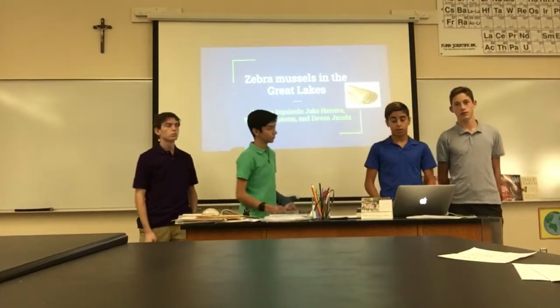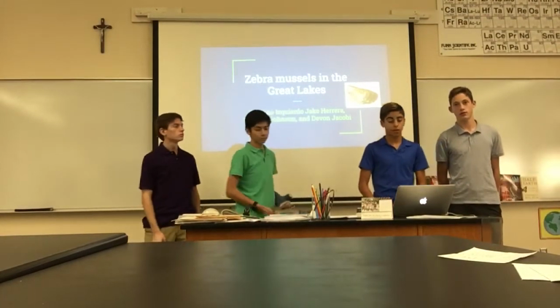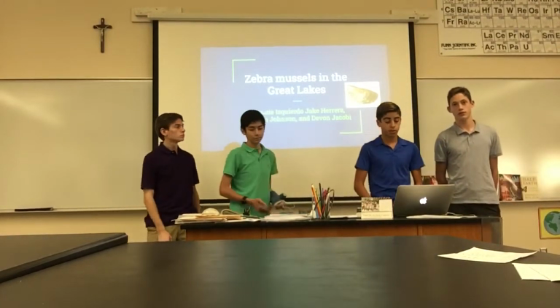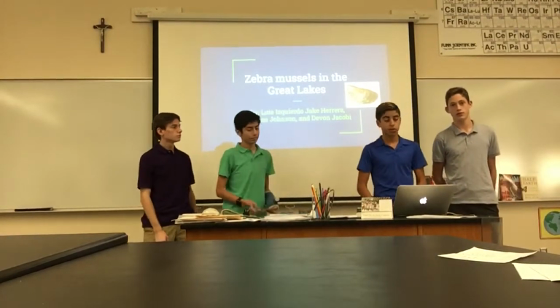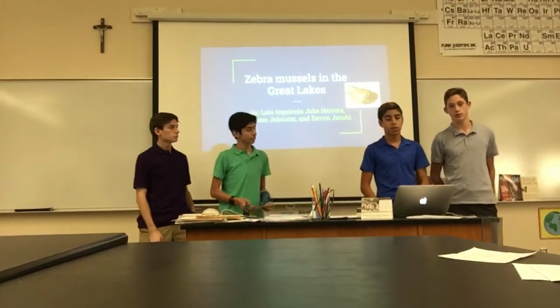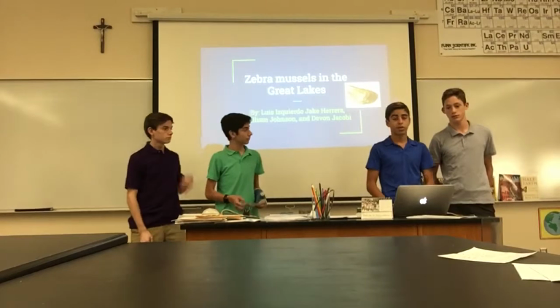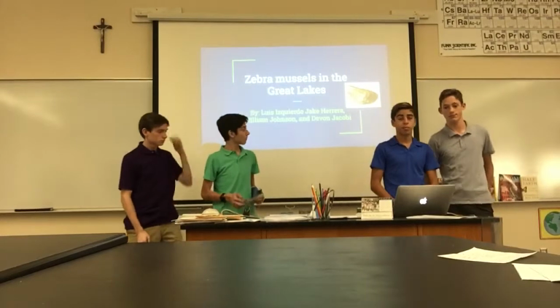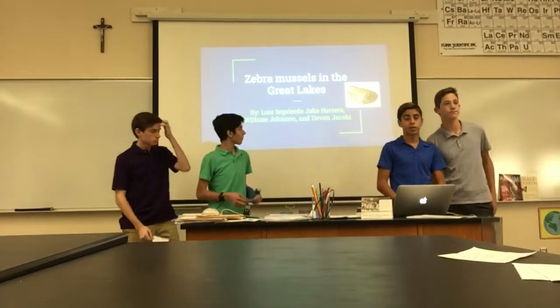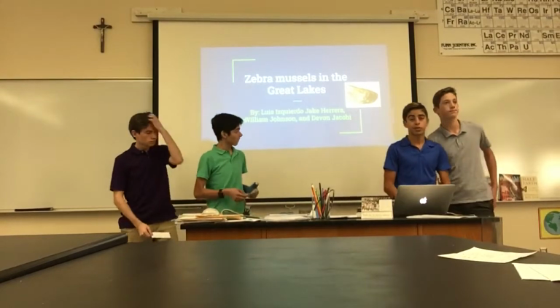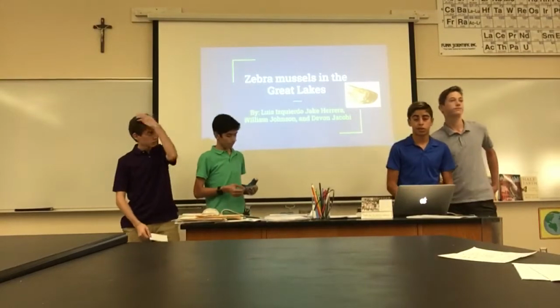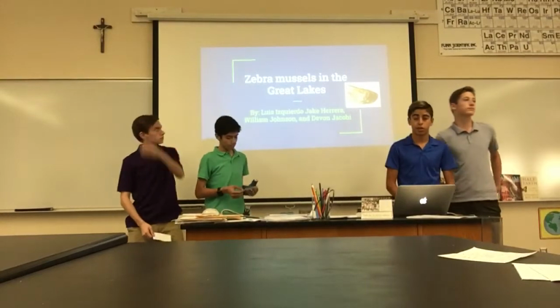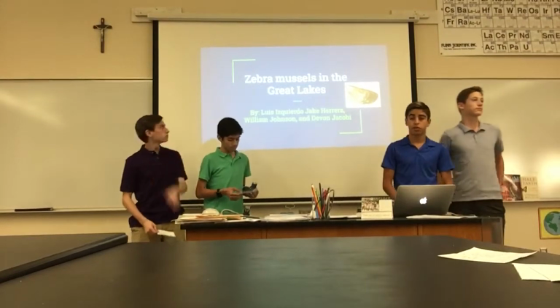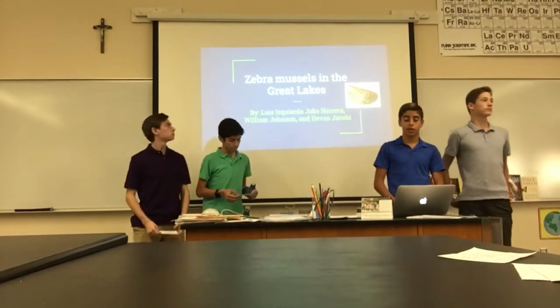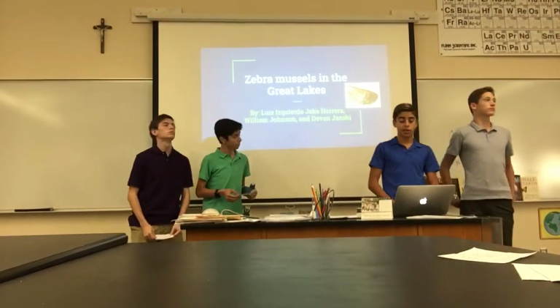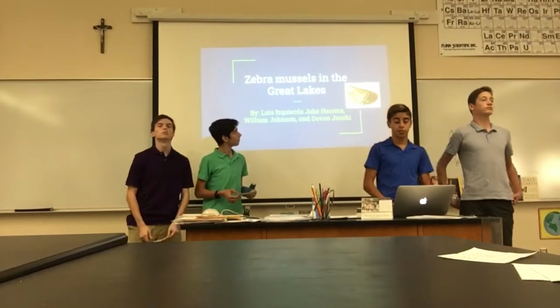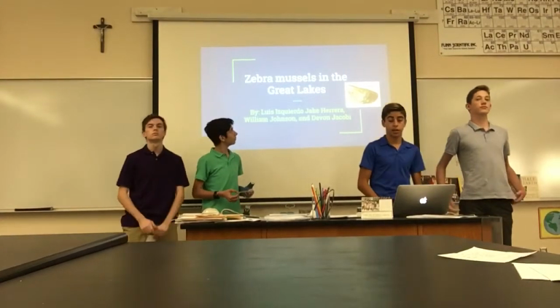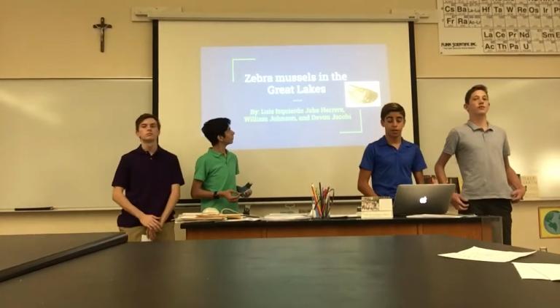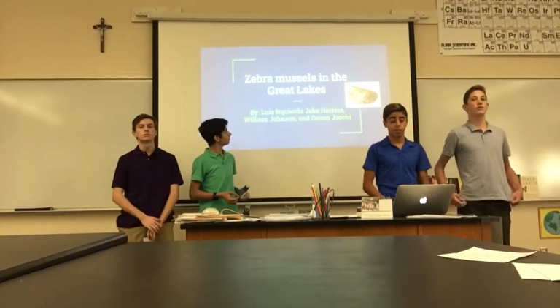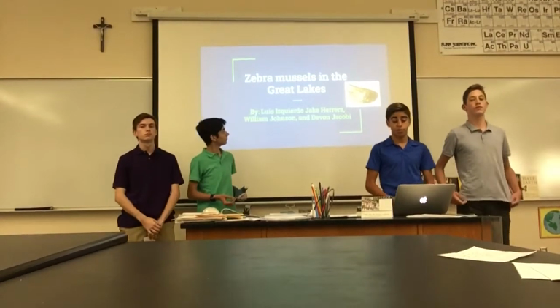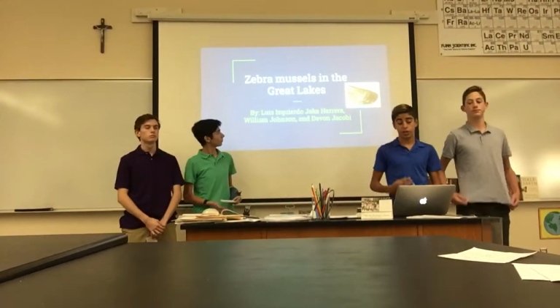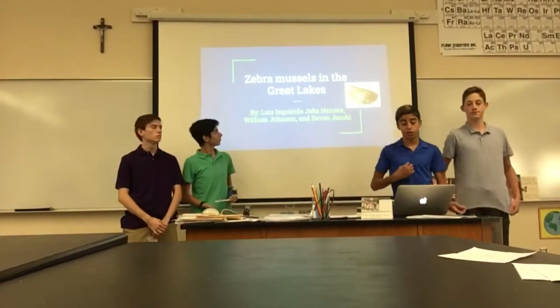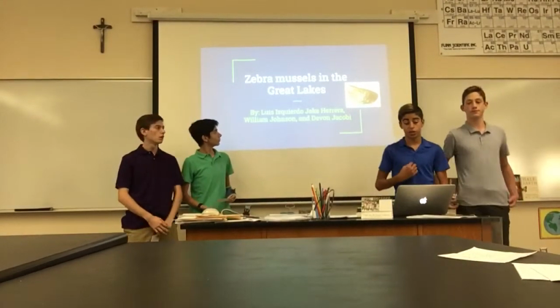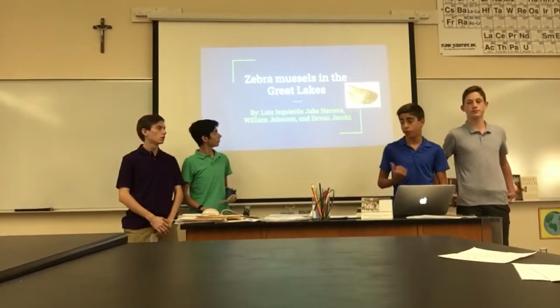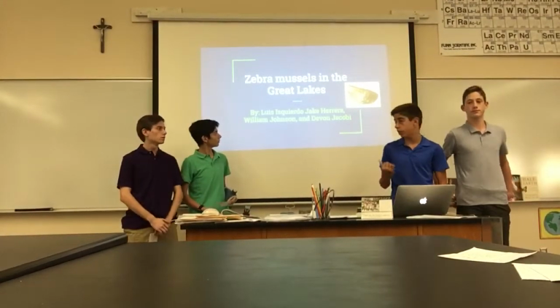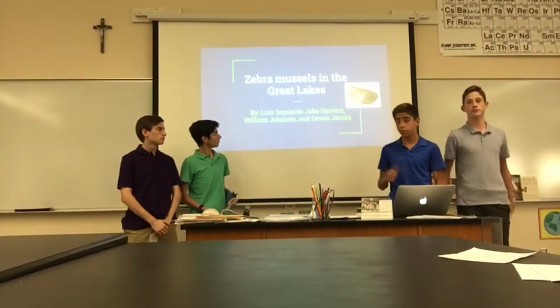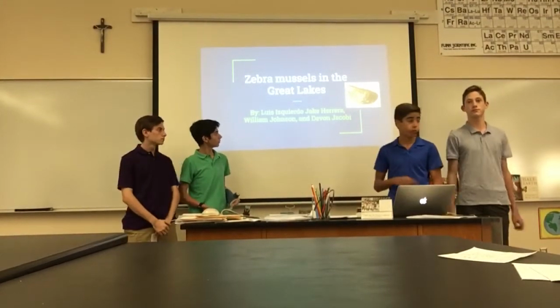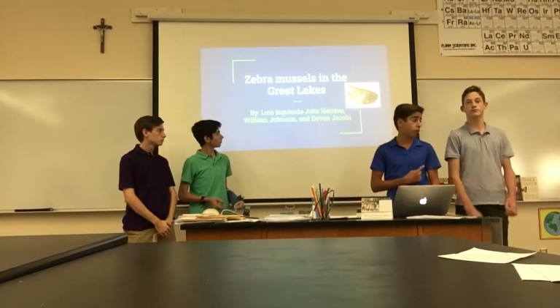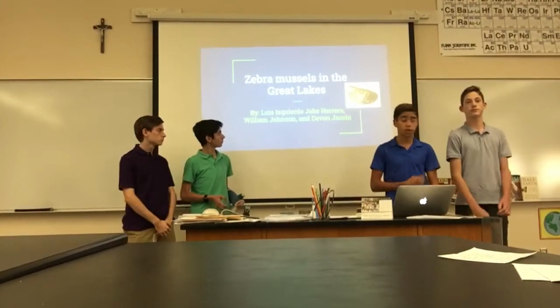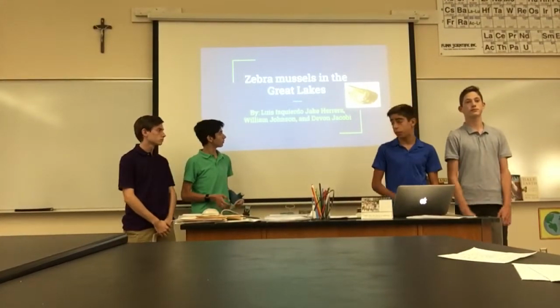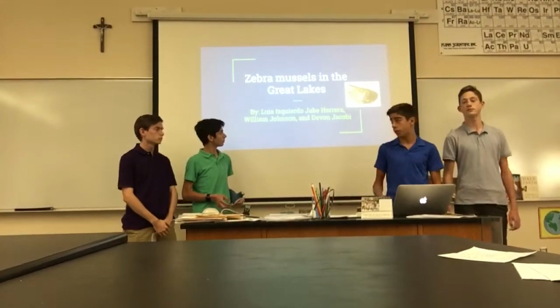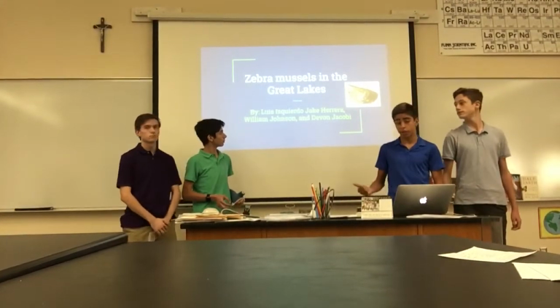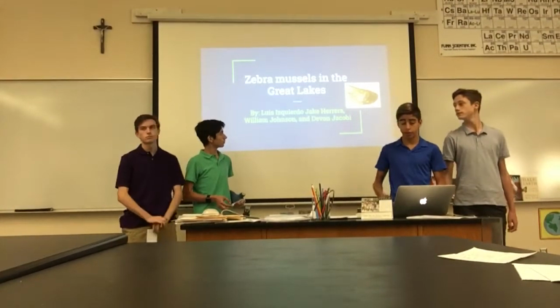This is Zebra Mussels in the Great Lakes by Luis, William, and Devin.